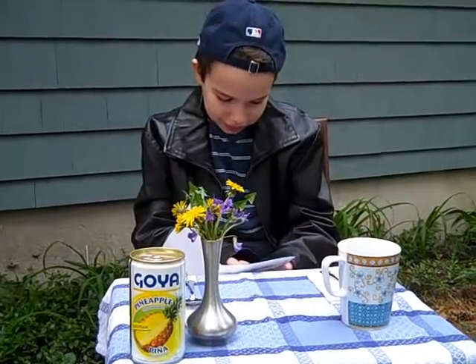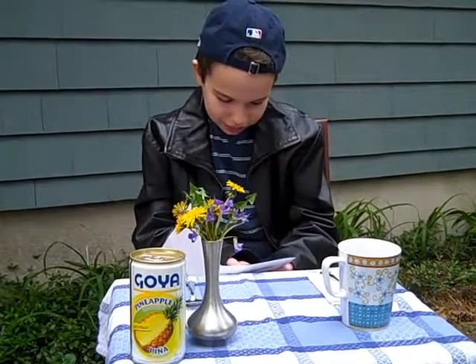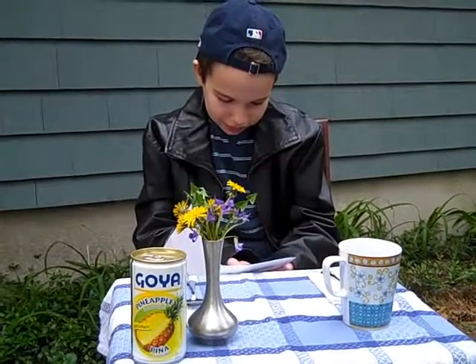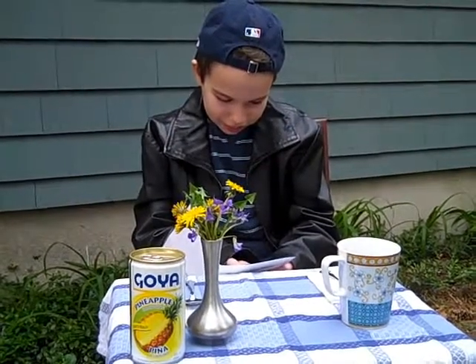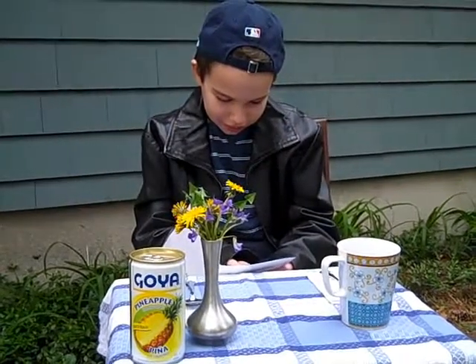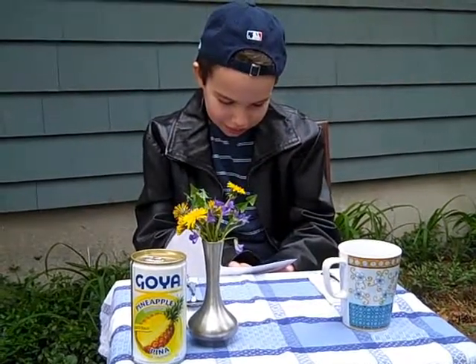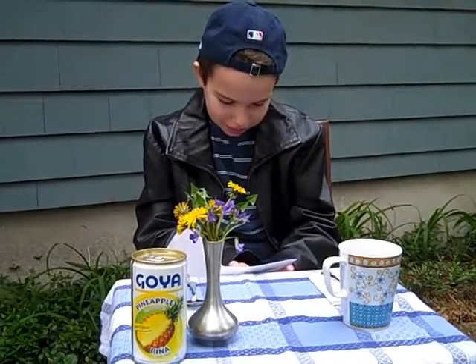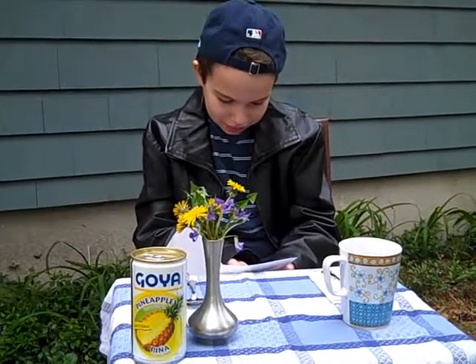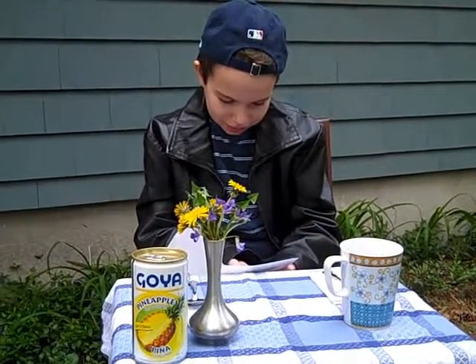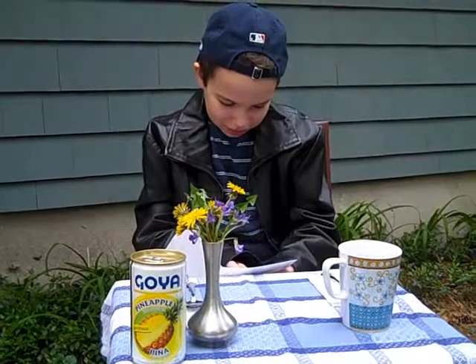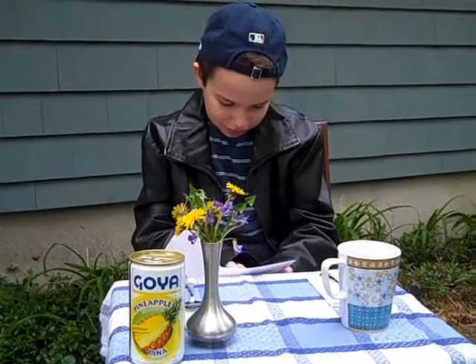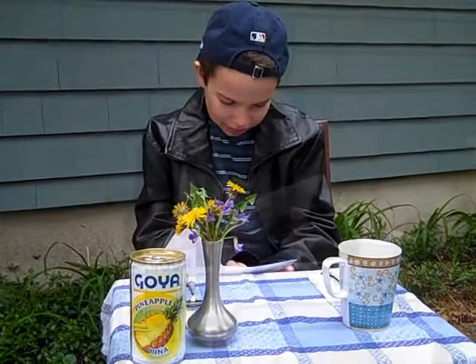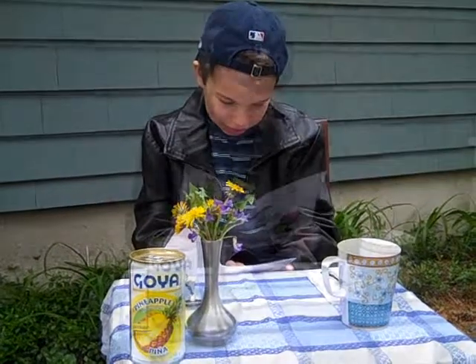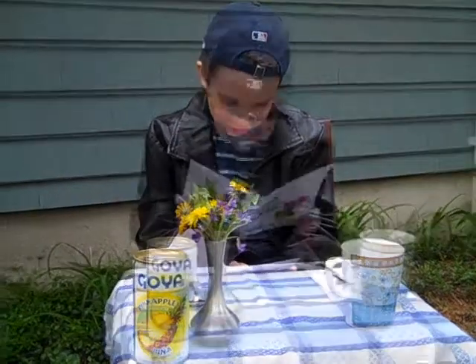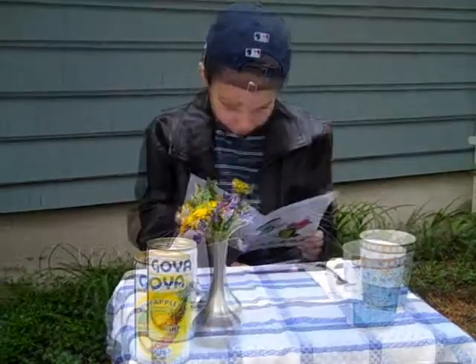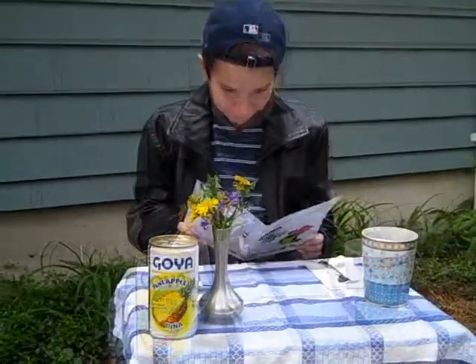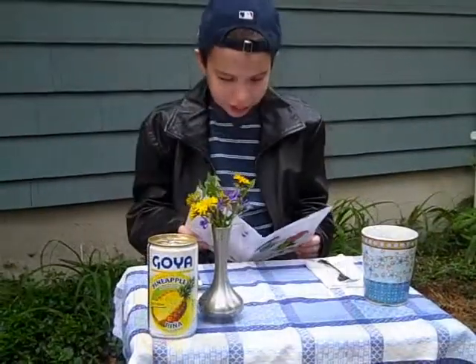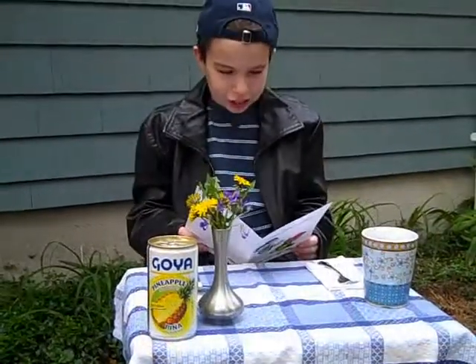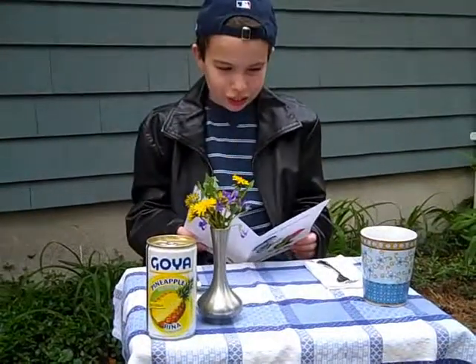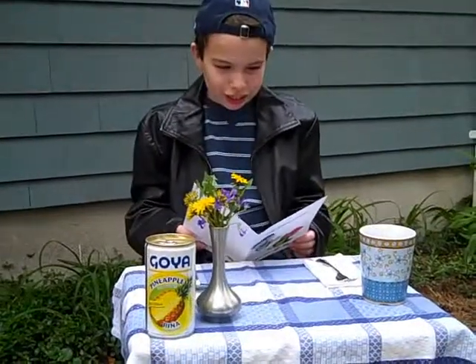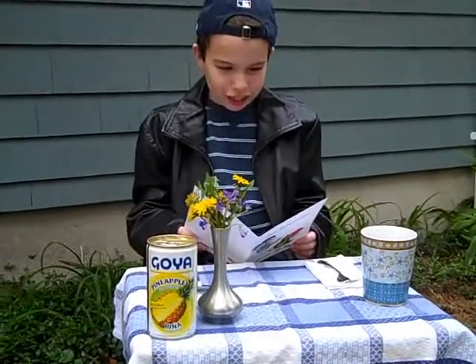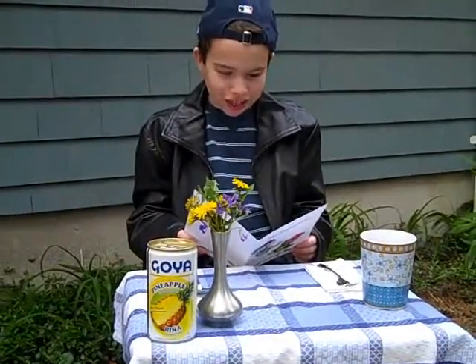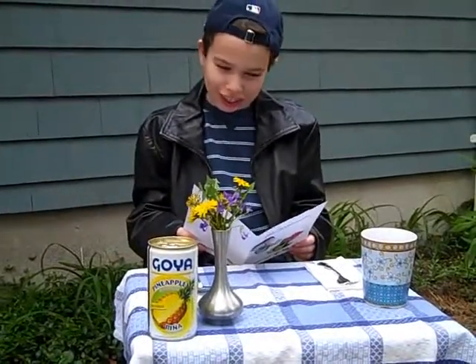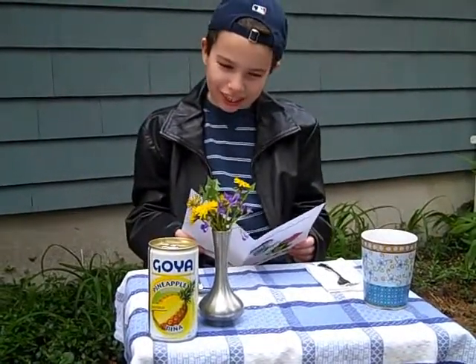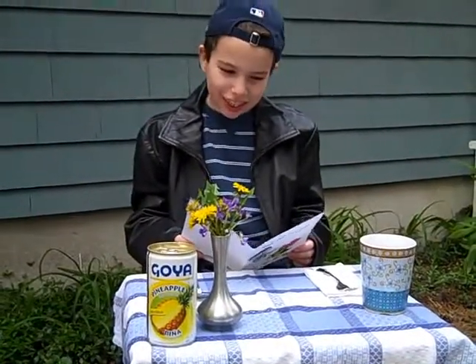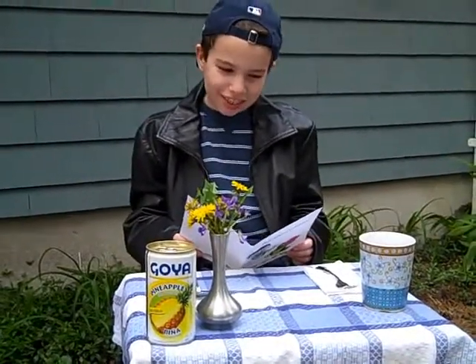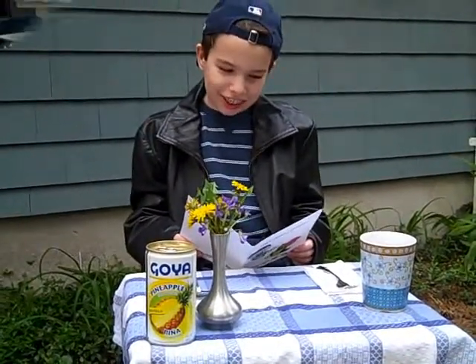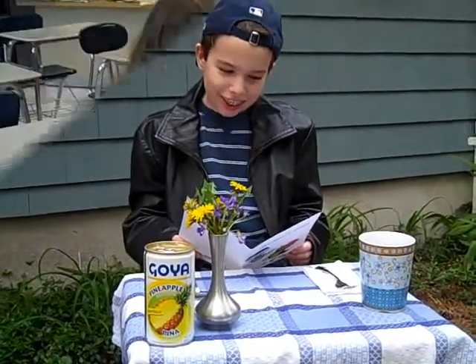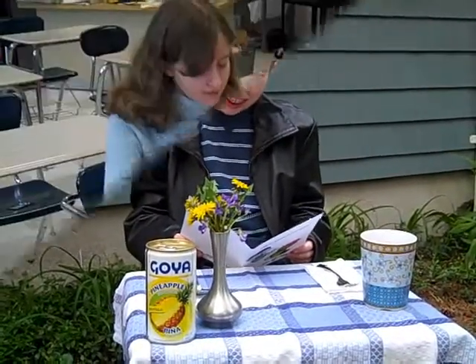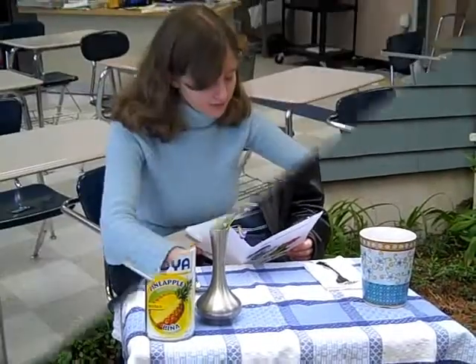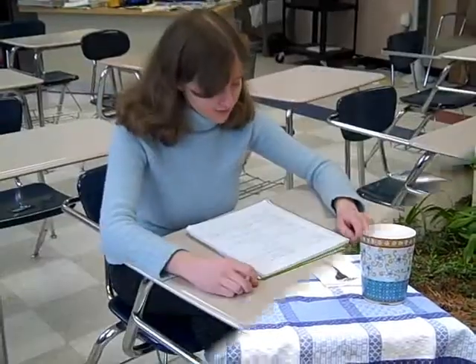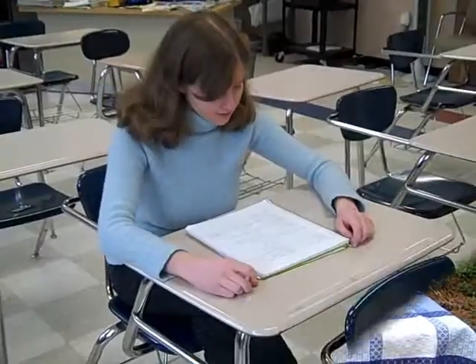It can be used by travelers in foreign lands. What does this menu say? It's like it's in our language.